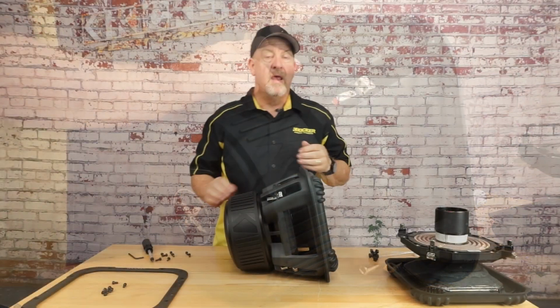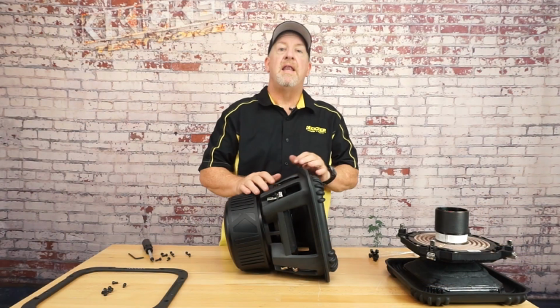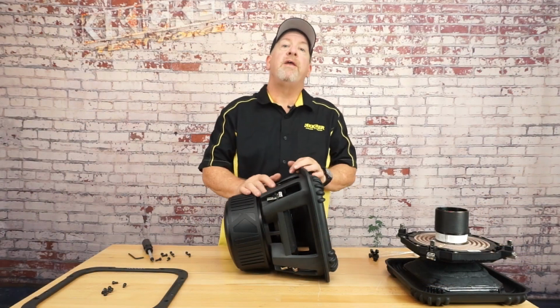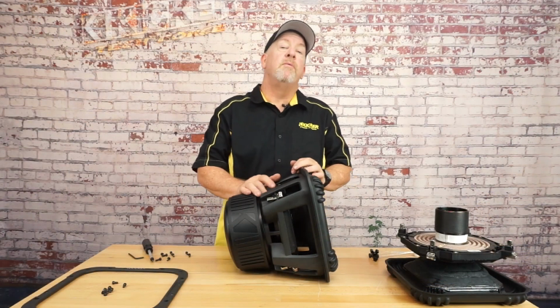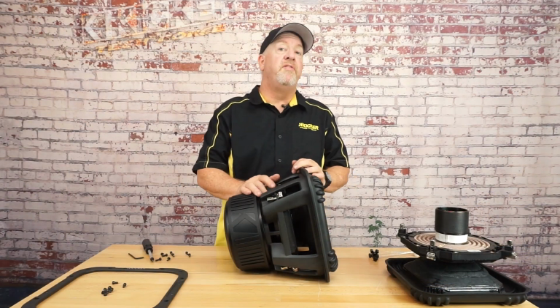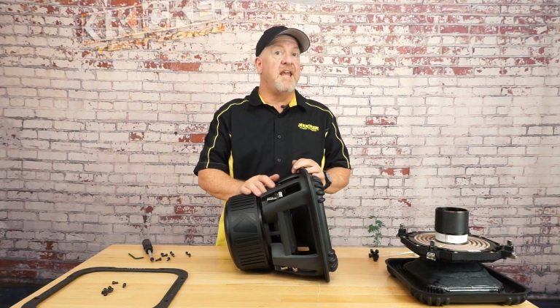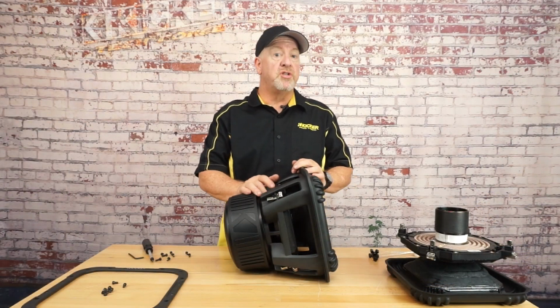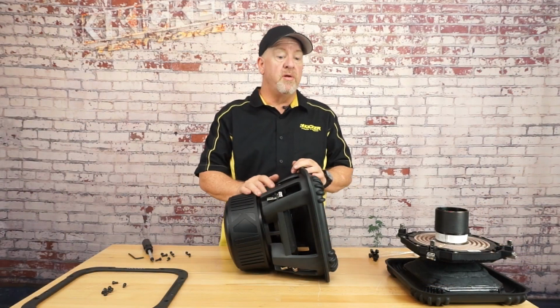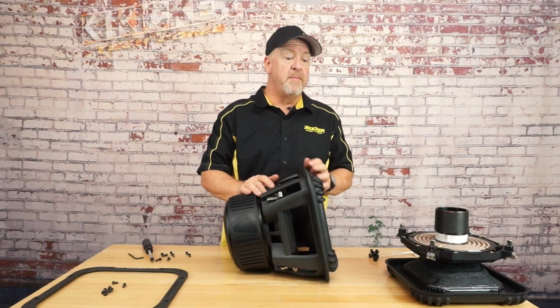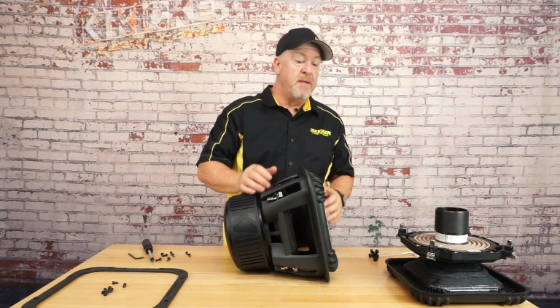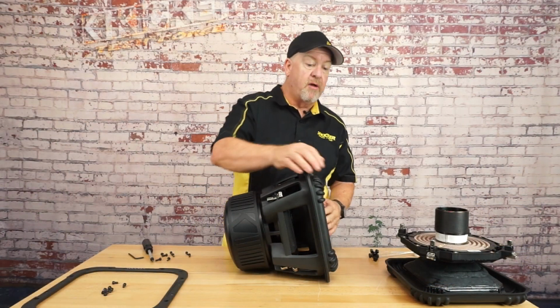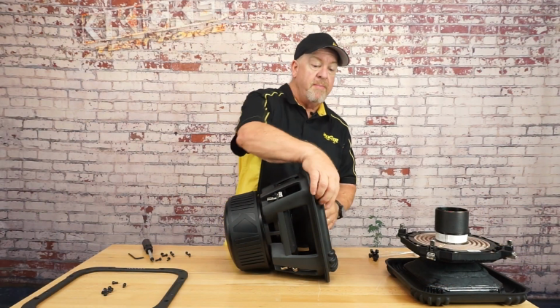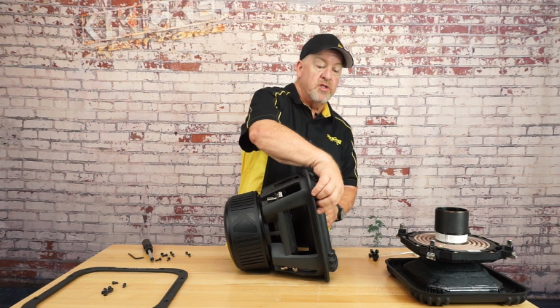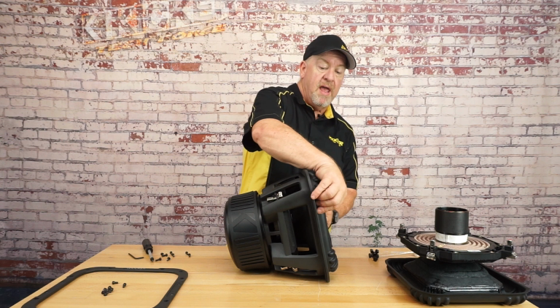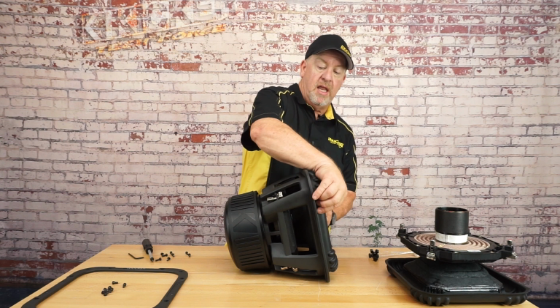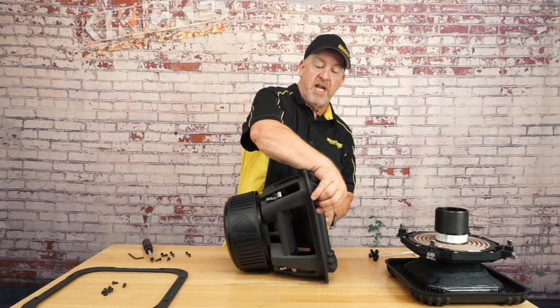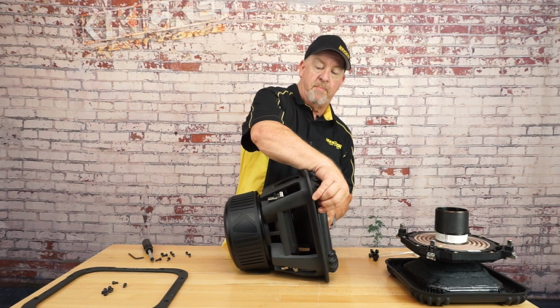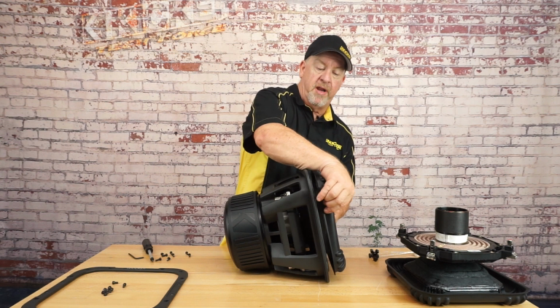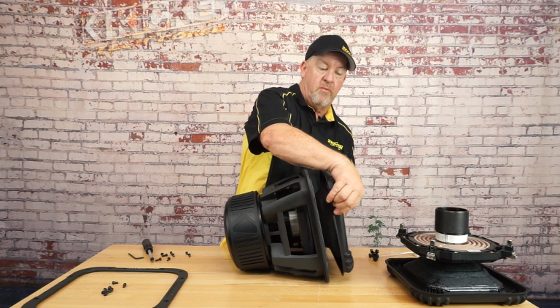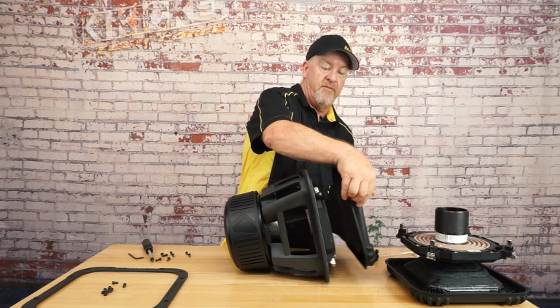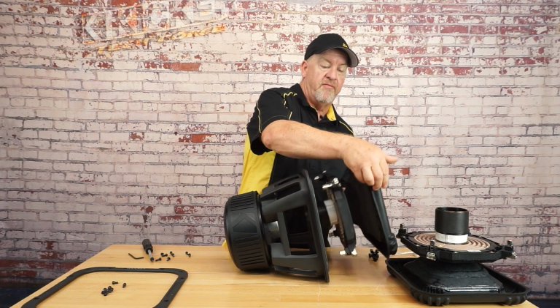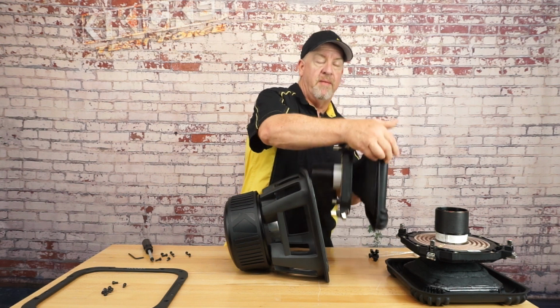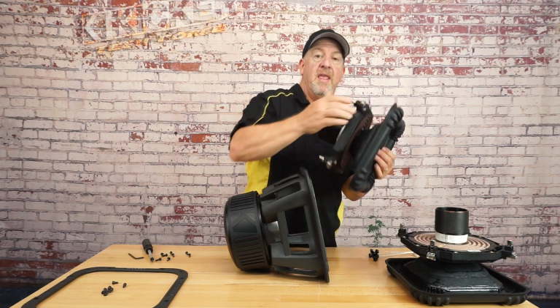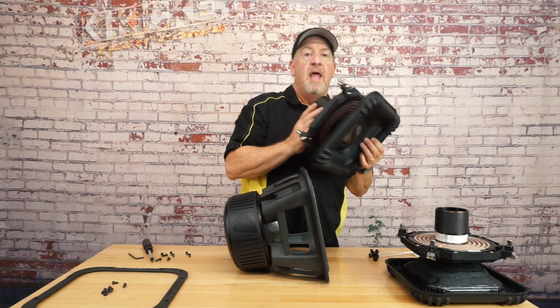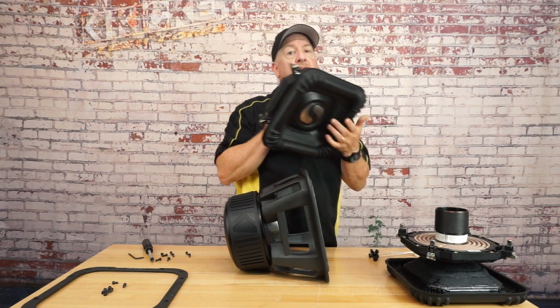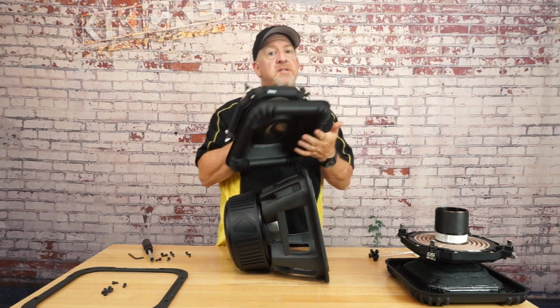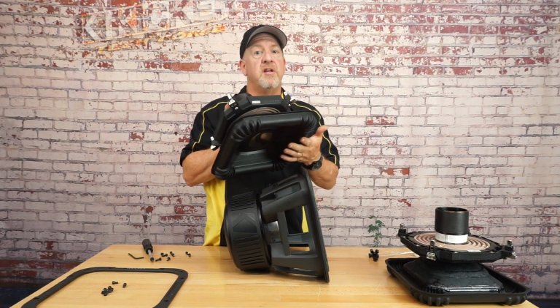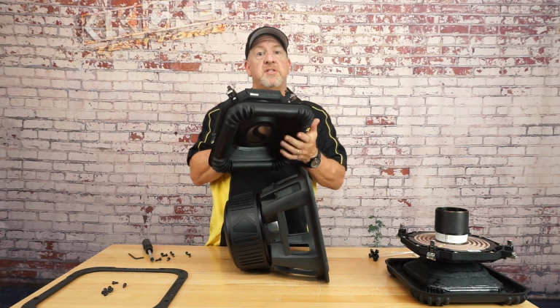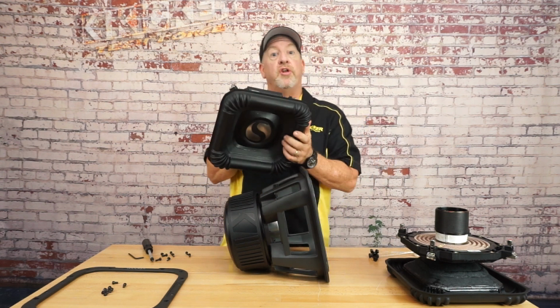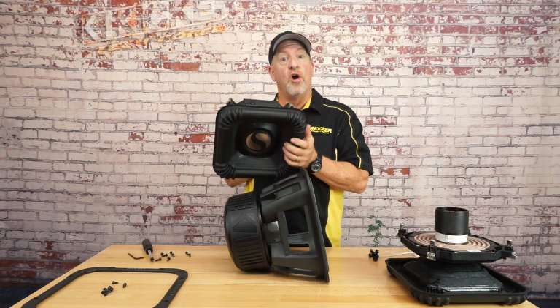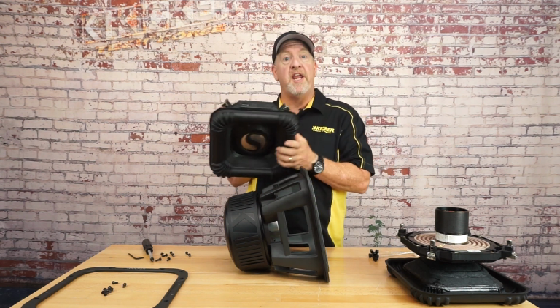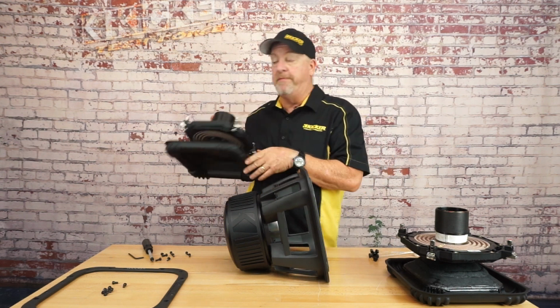Now we can remove the damaged cone assembly by grabbing the surround and gently pulling it away from the frame. You can discard this — you'll no longer need it.